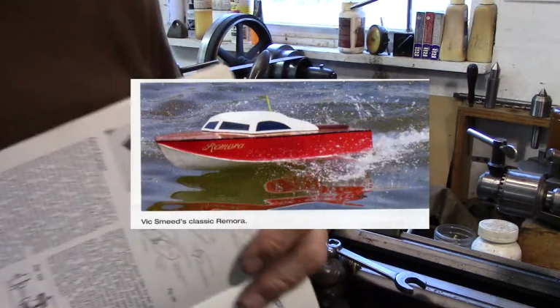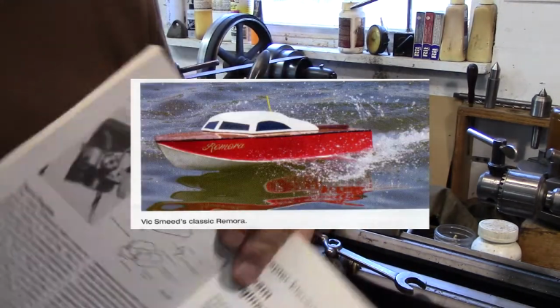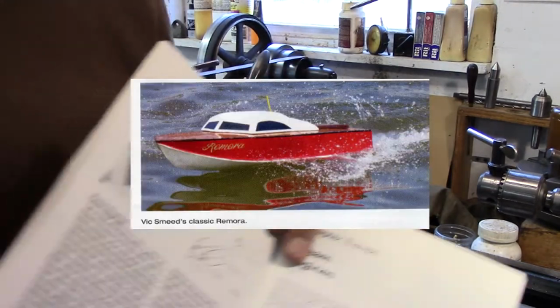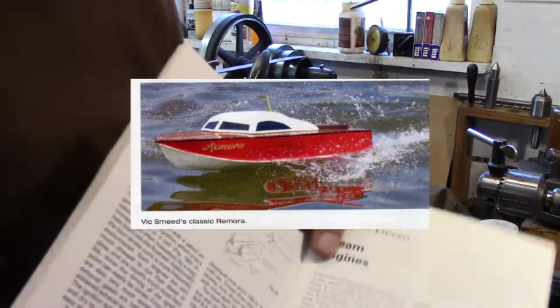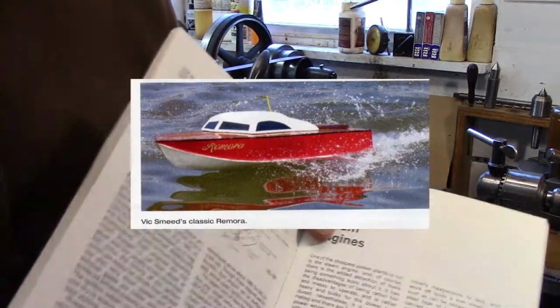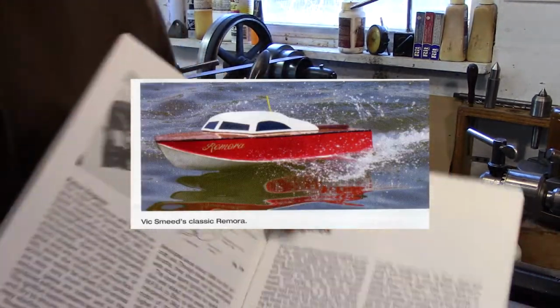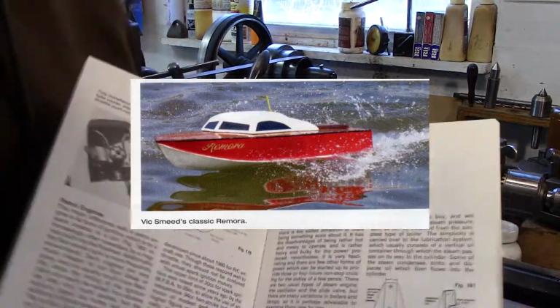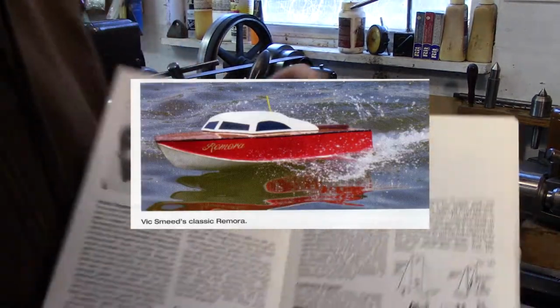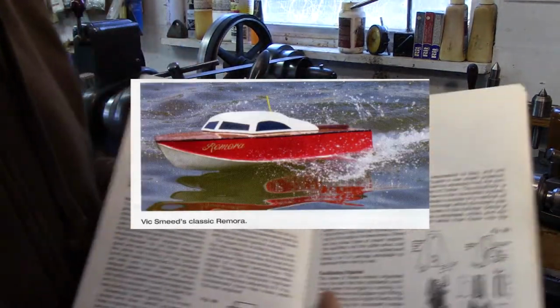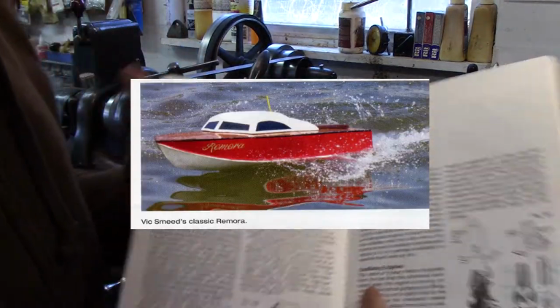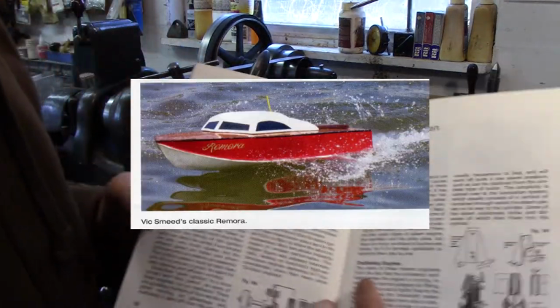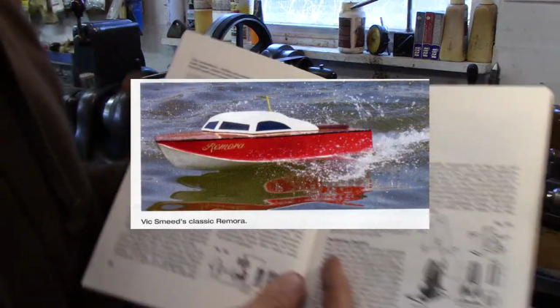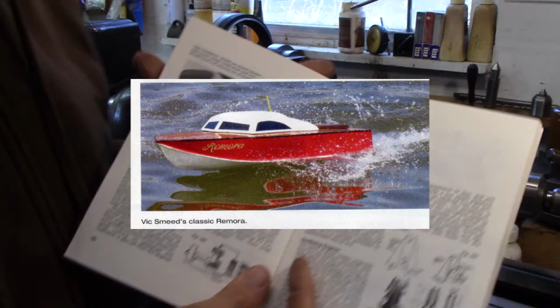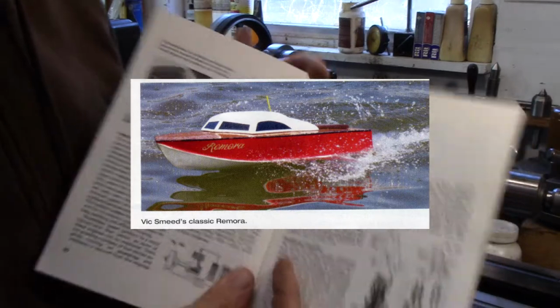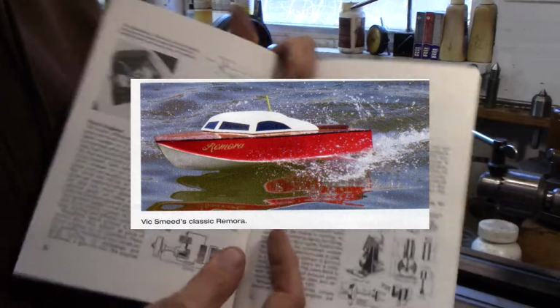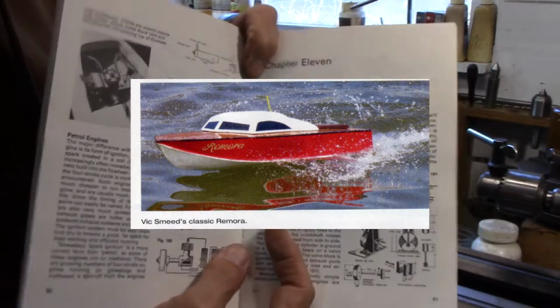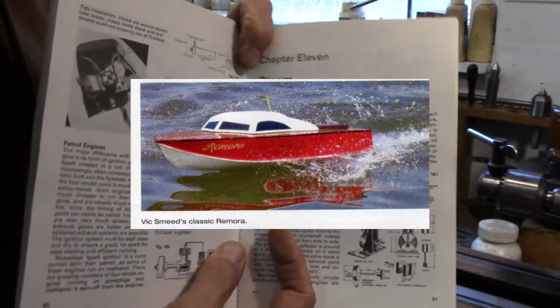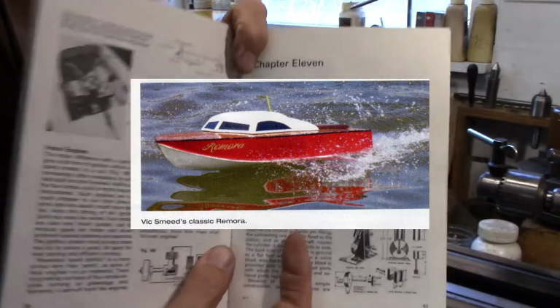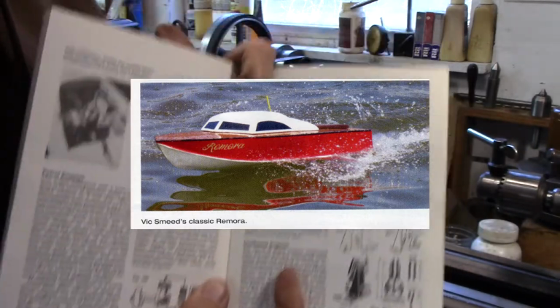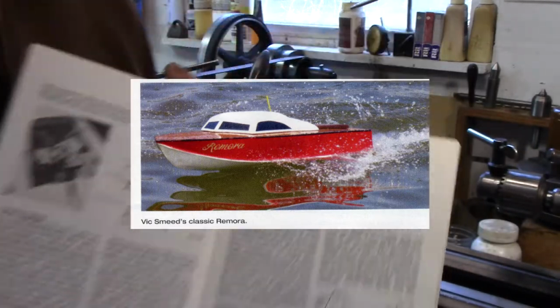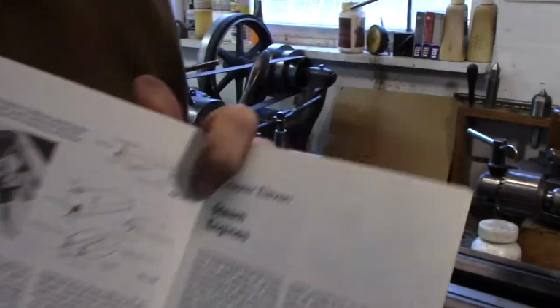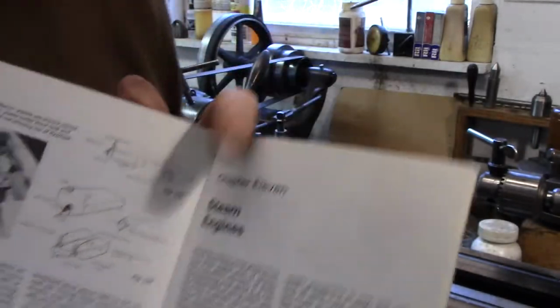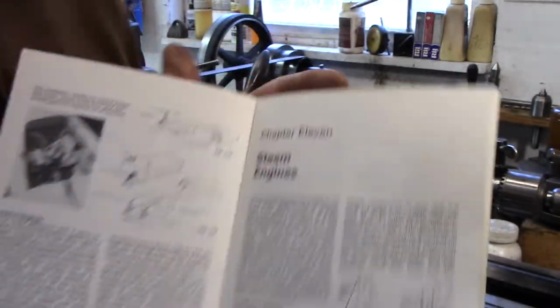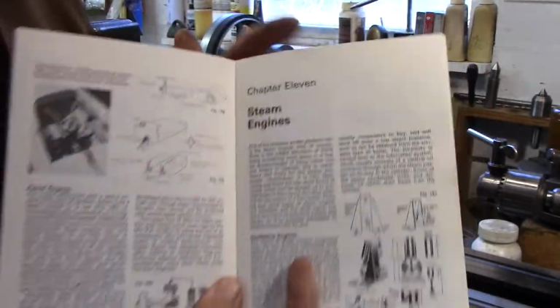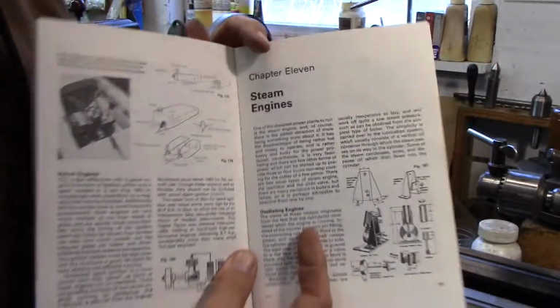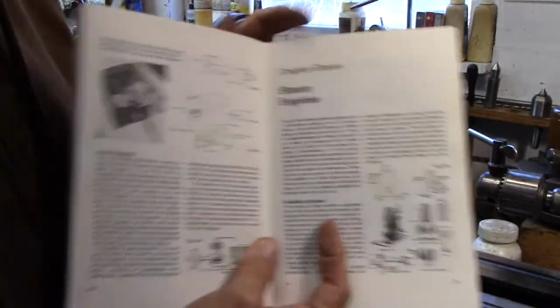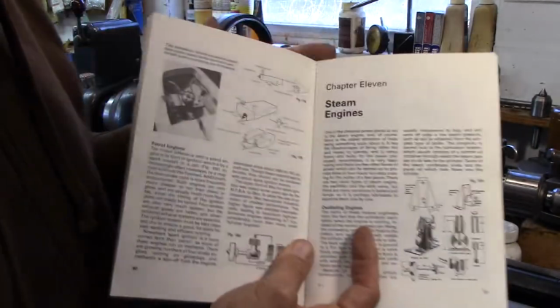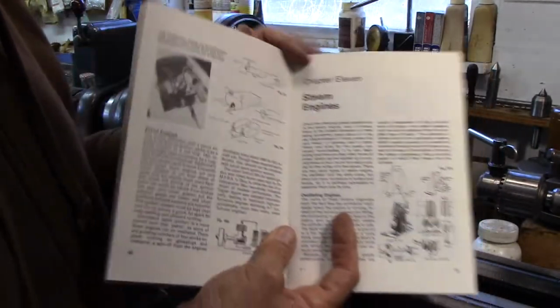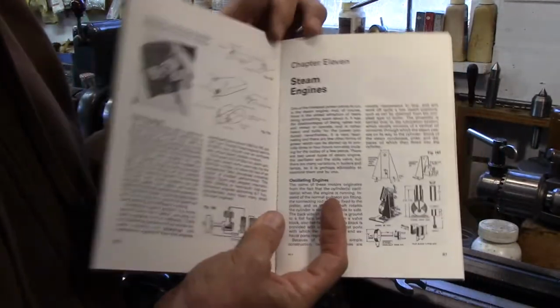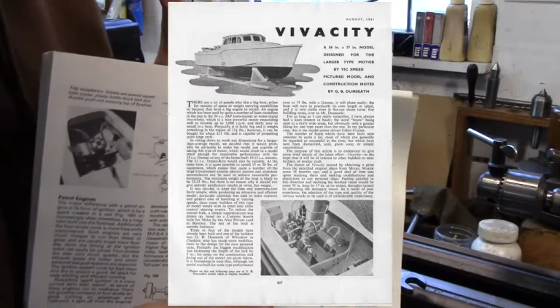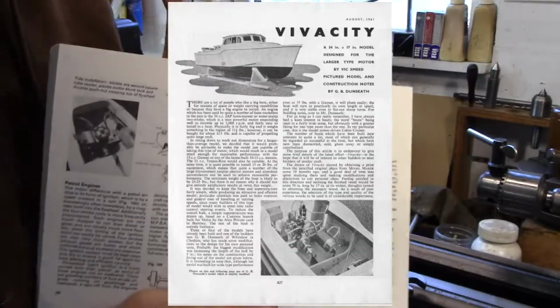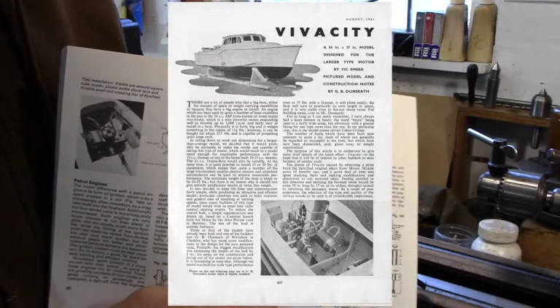I'm building over here the Vivacity, which is a big cabin cruiser. I'm going to do a video on that.